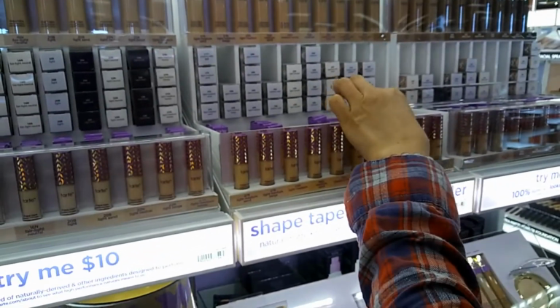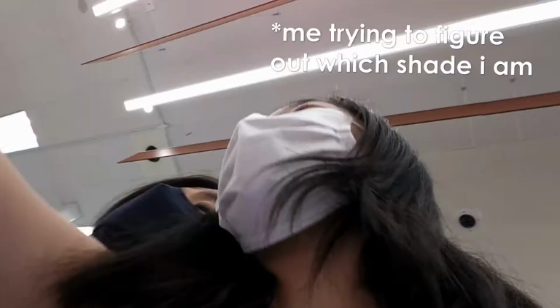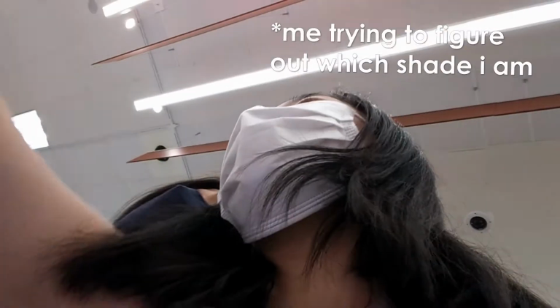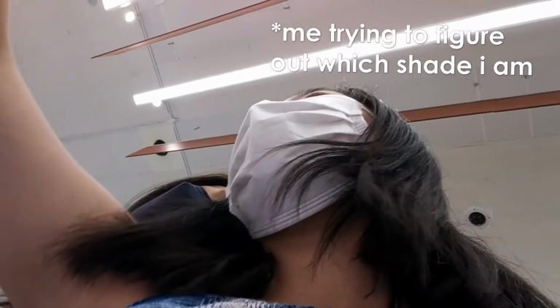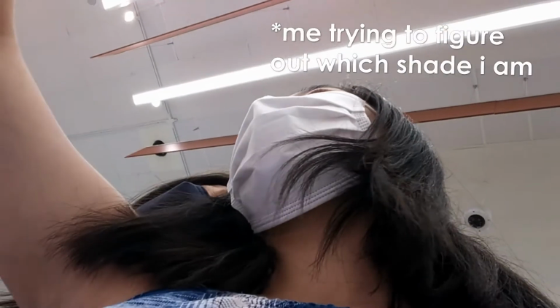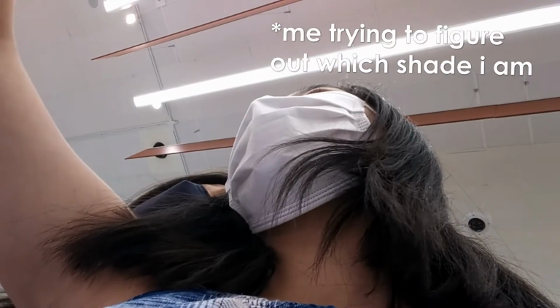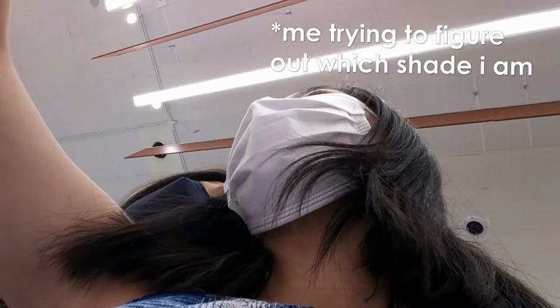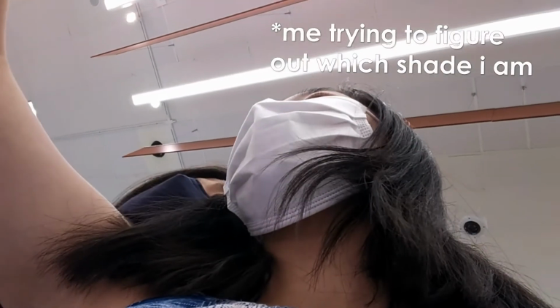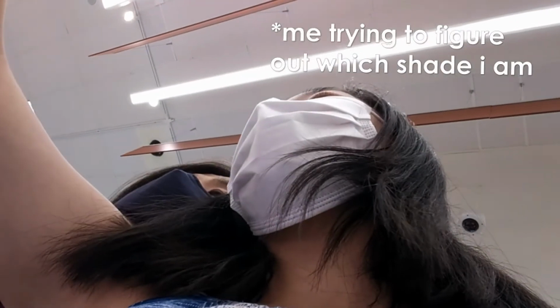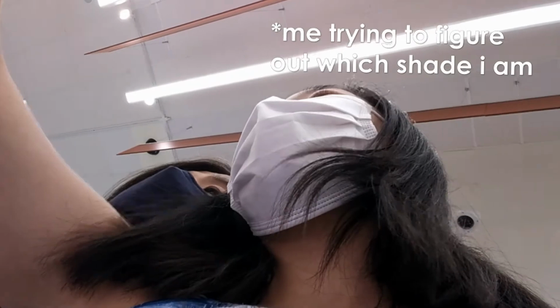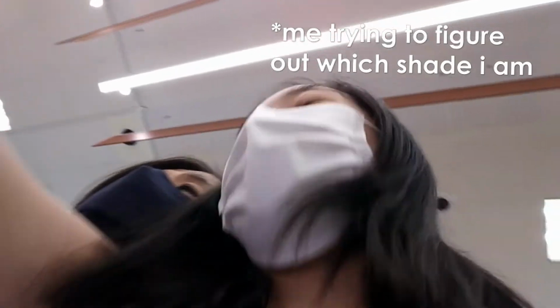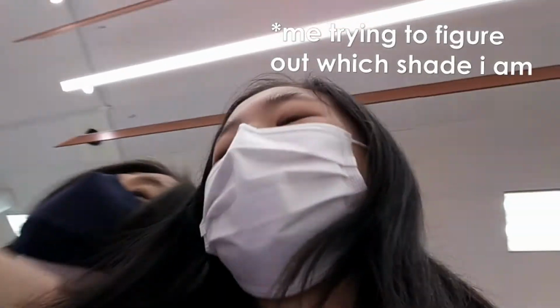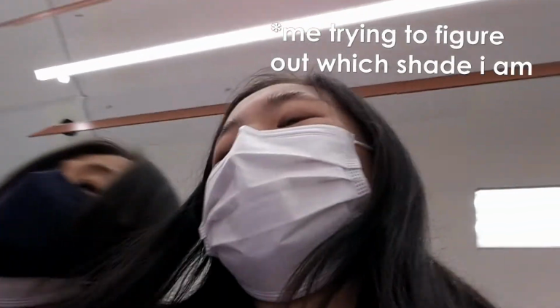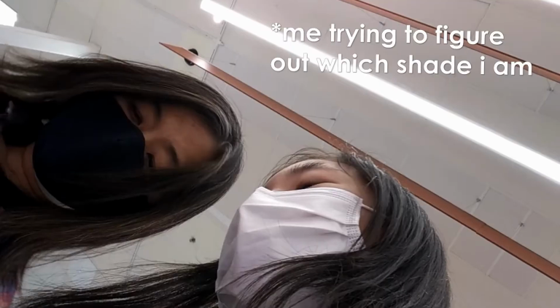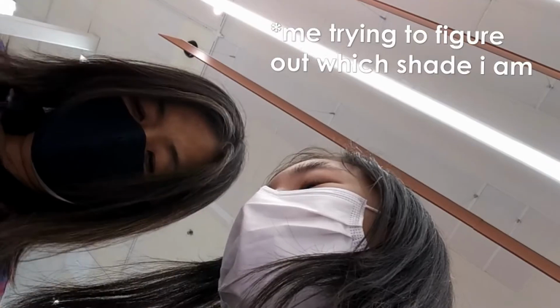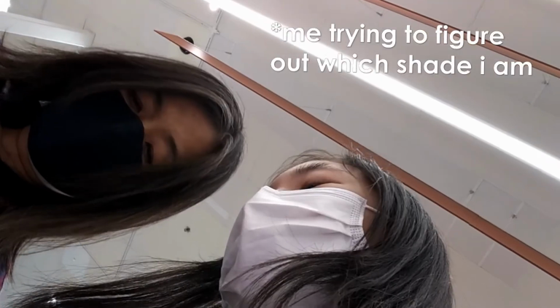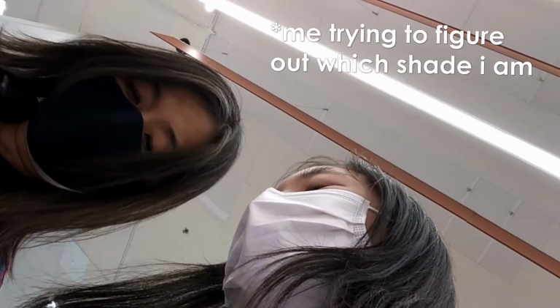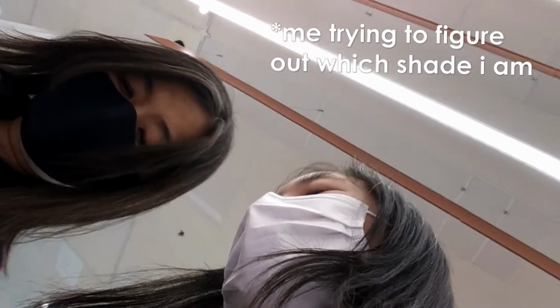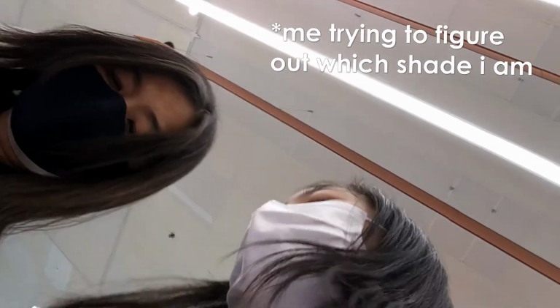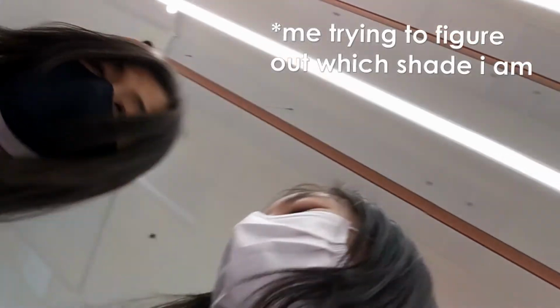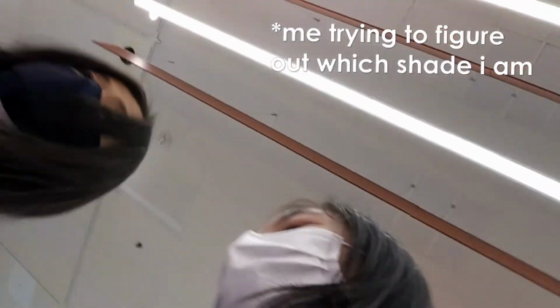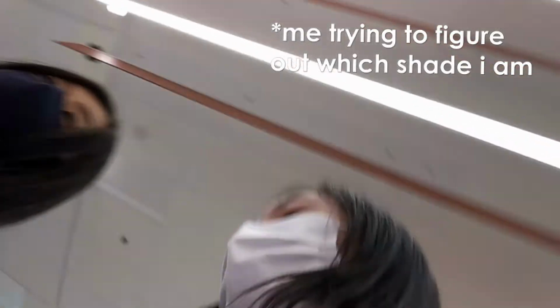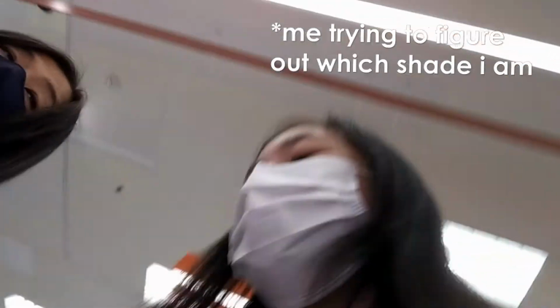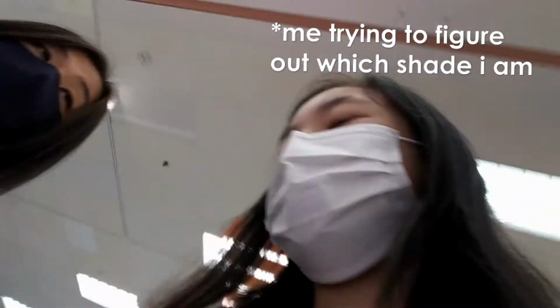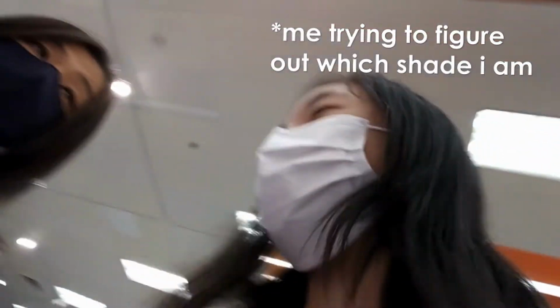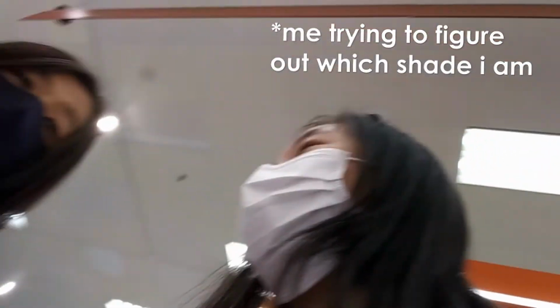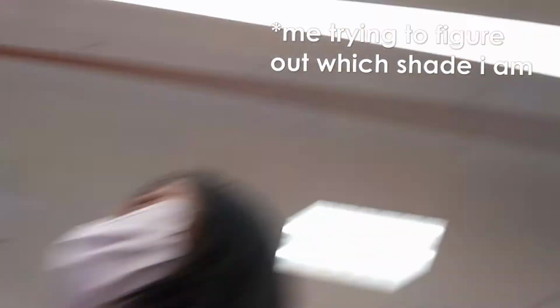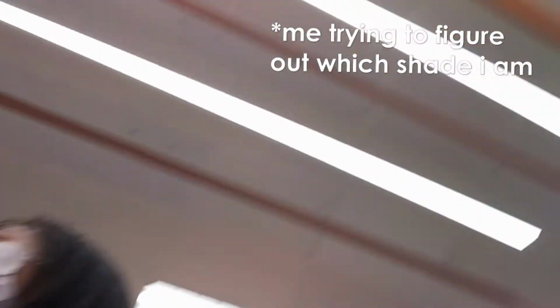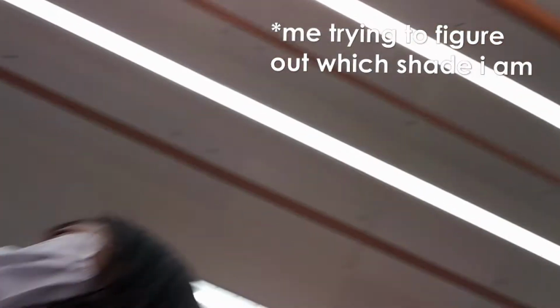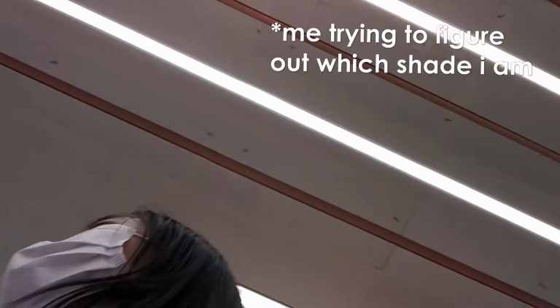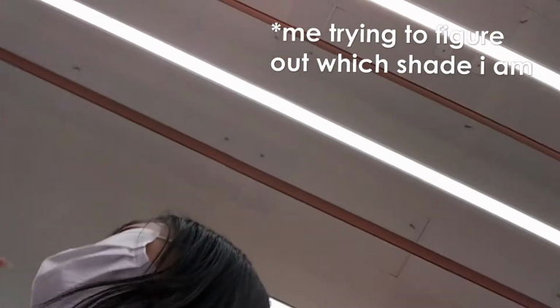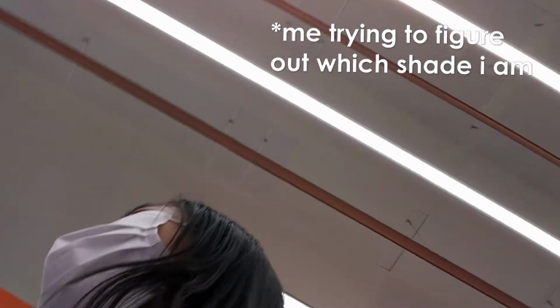Mostly they all kind of look the same, mom. The thing is my arms are a different color than my face.